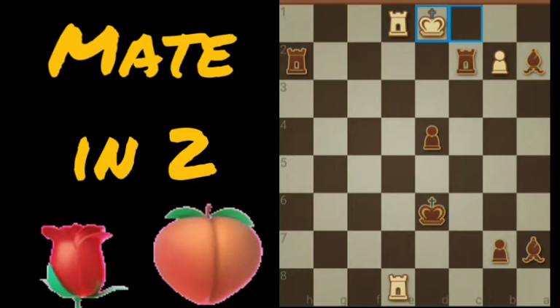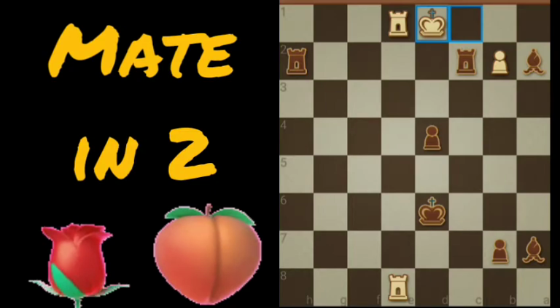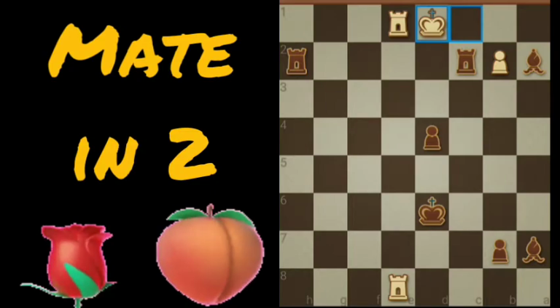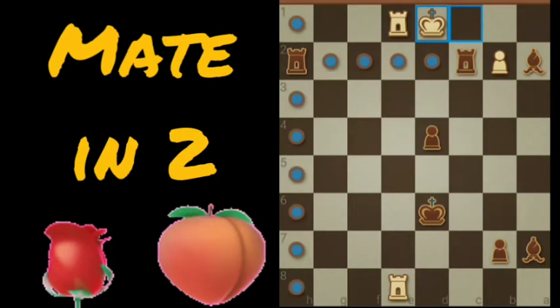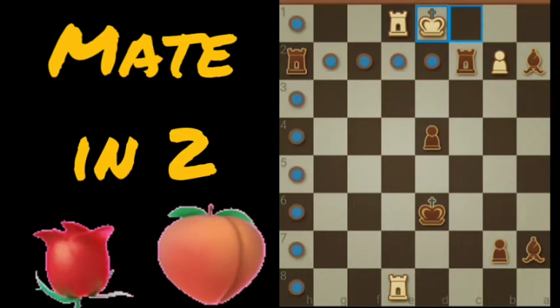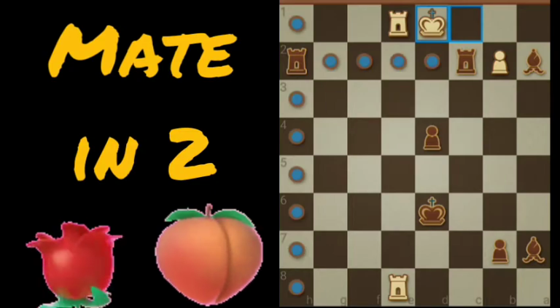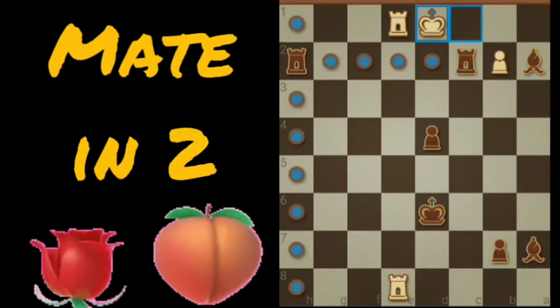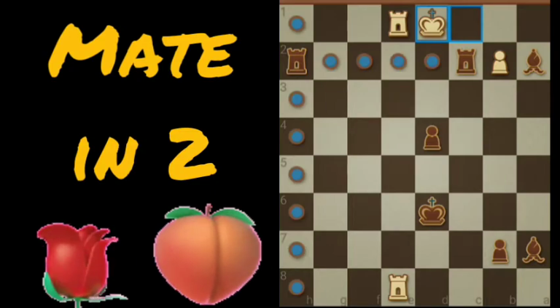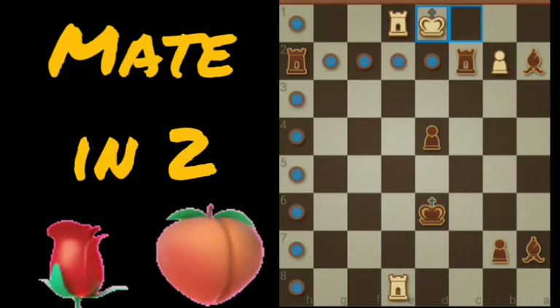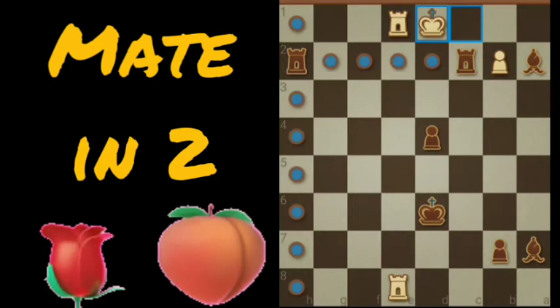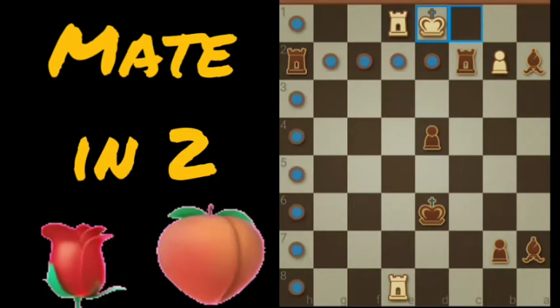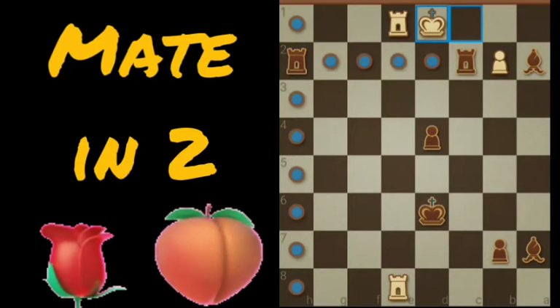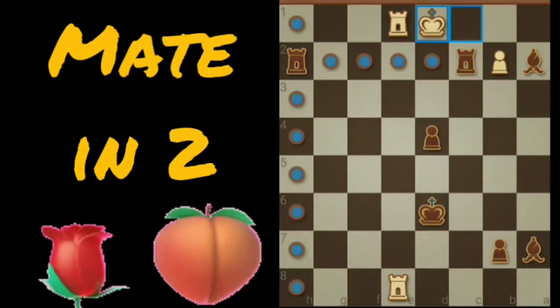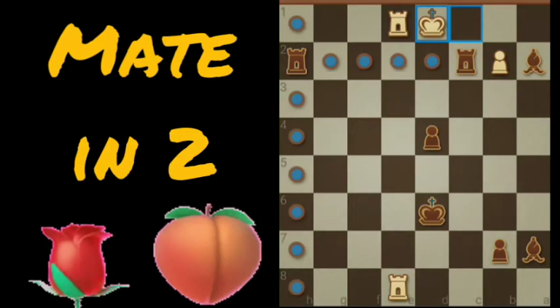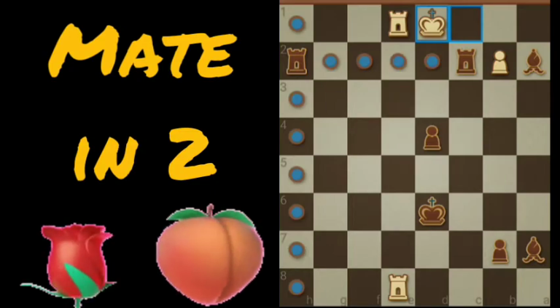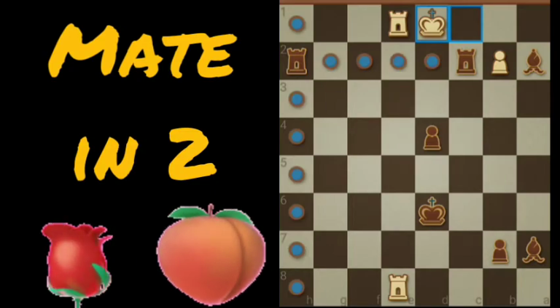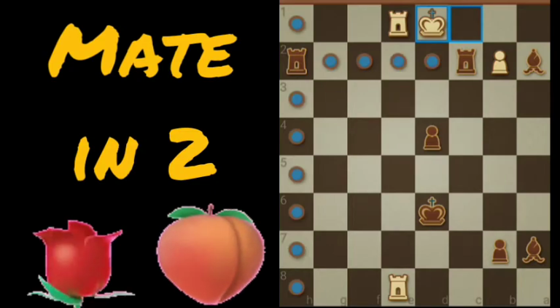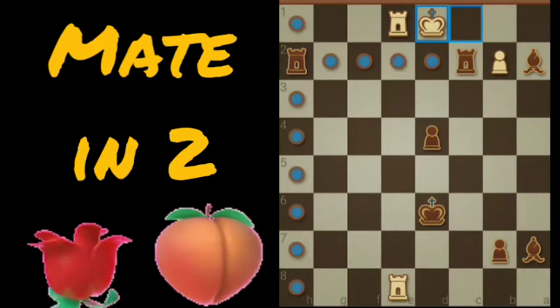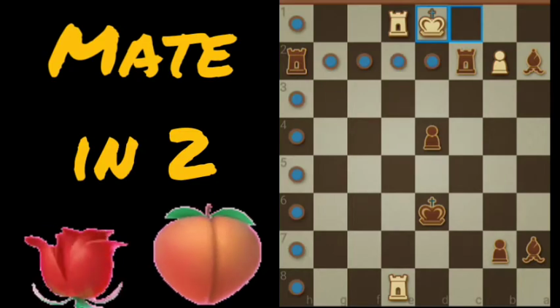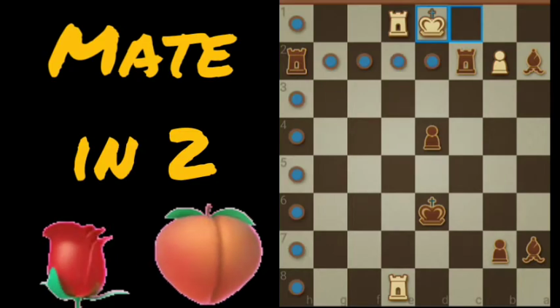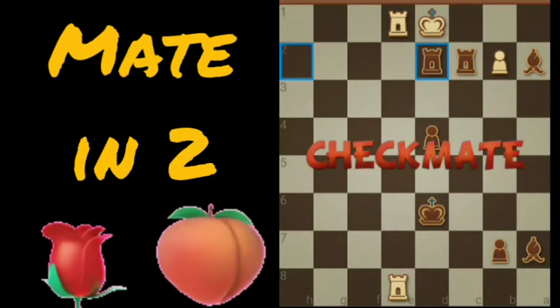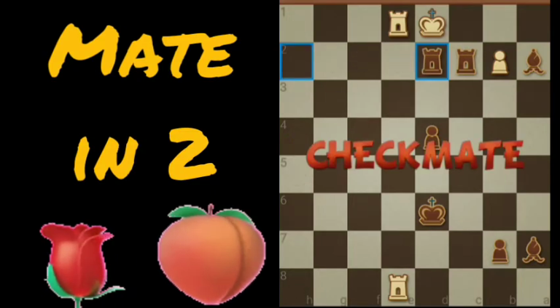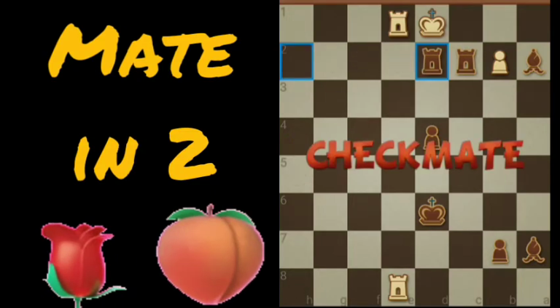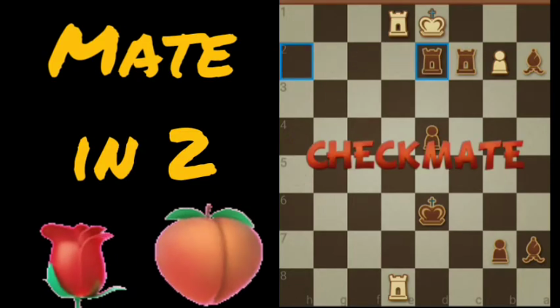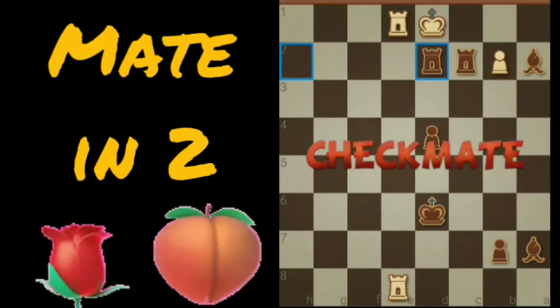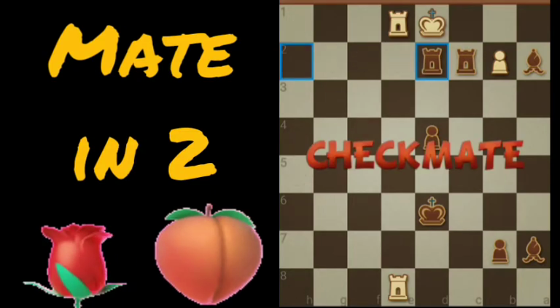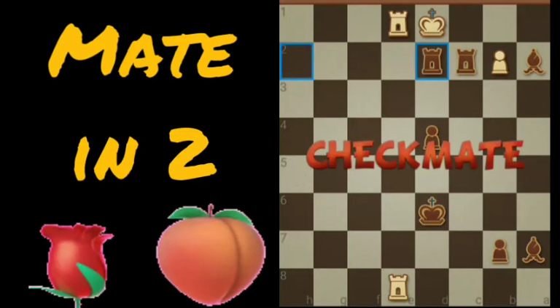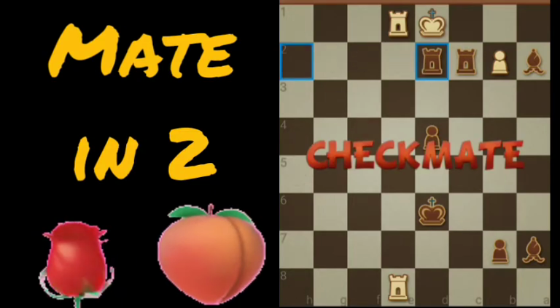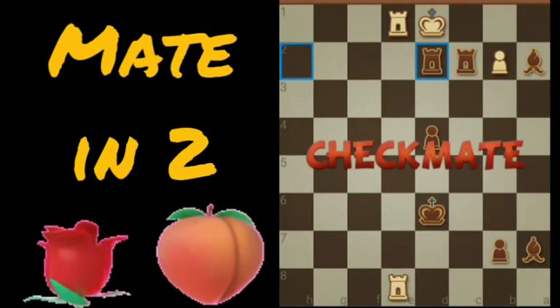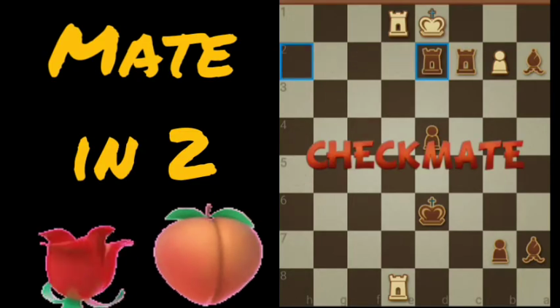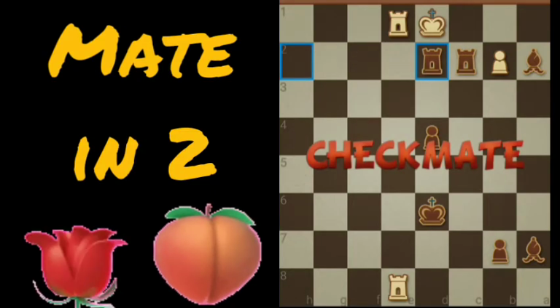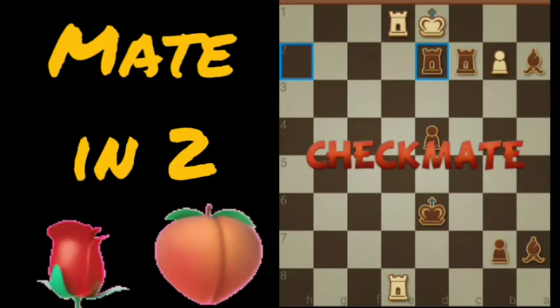Now we take the other rook and bring it to D2 — checkmate. And that's it.